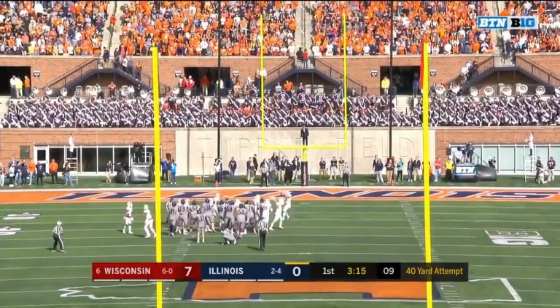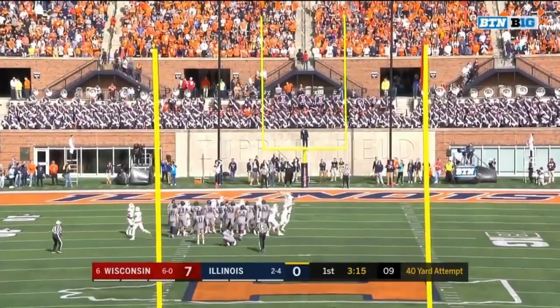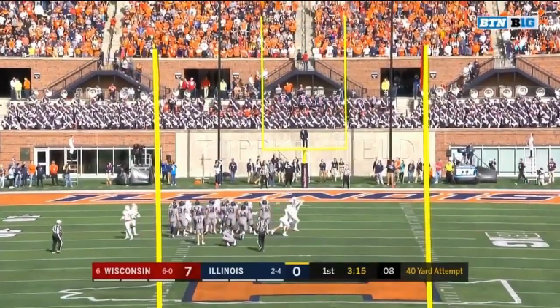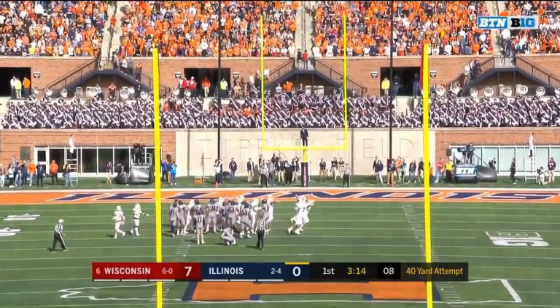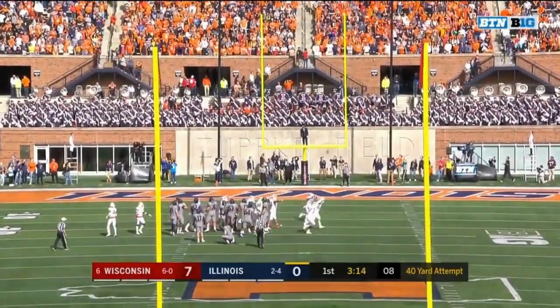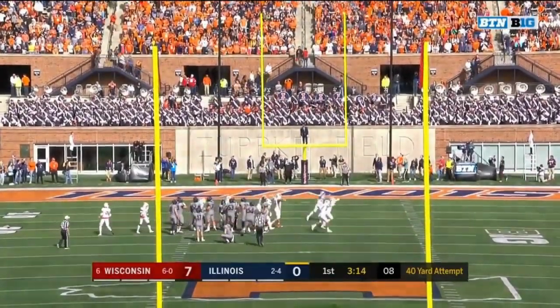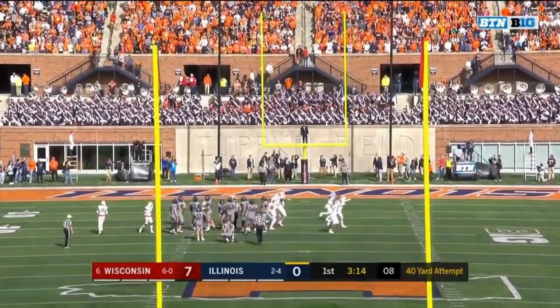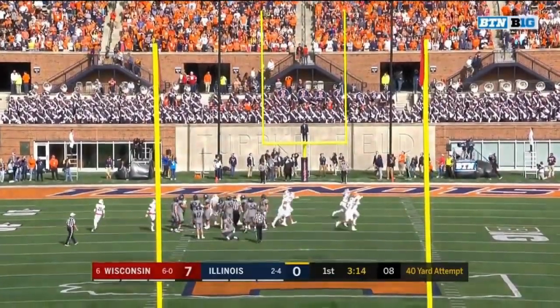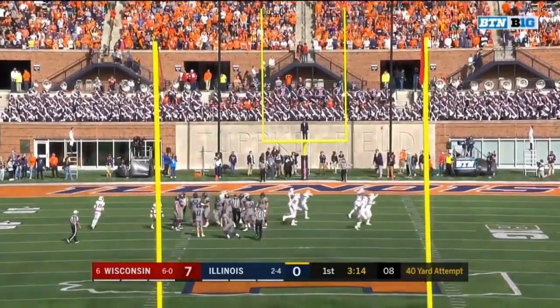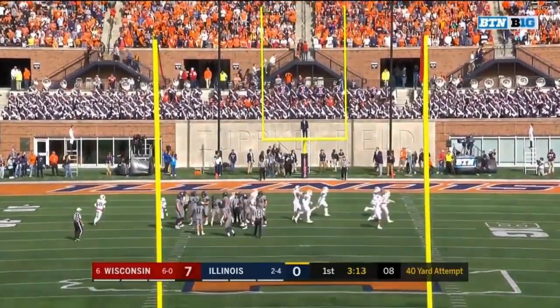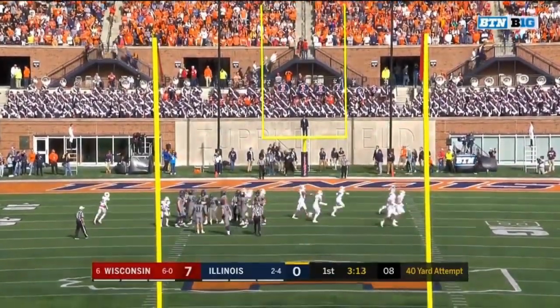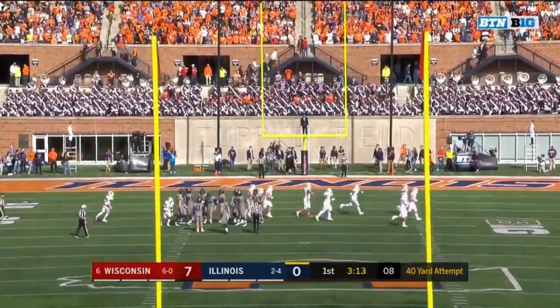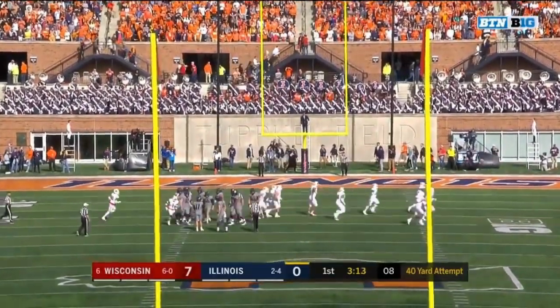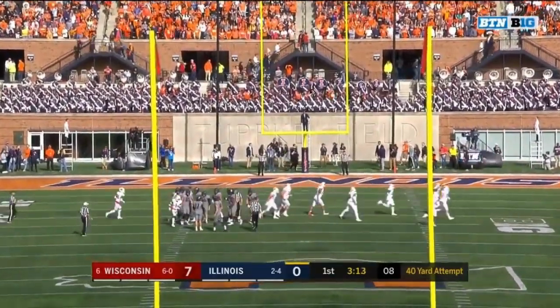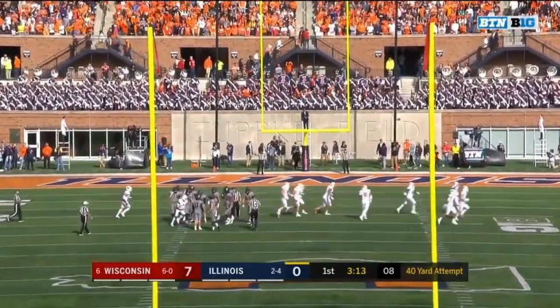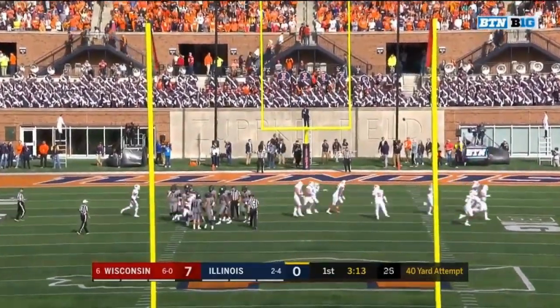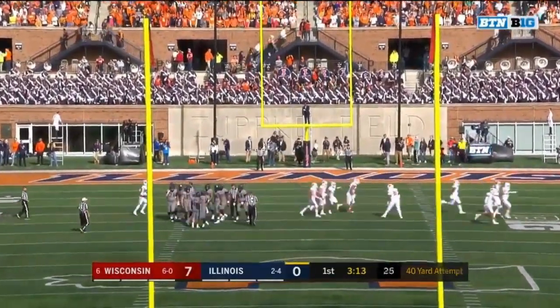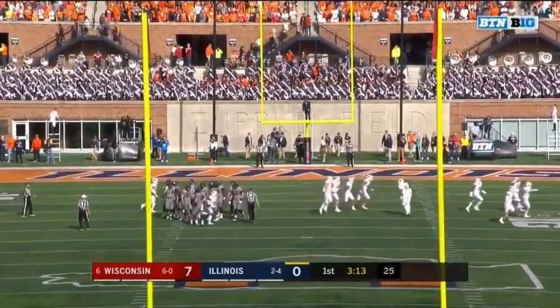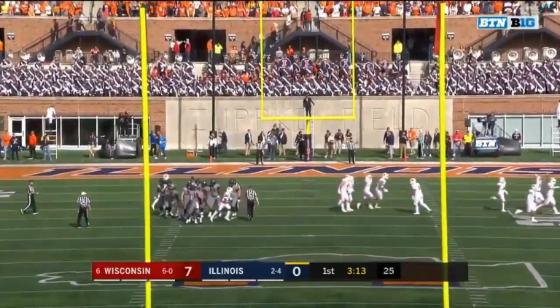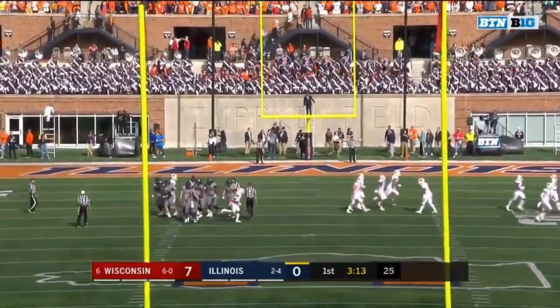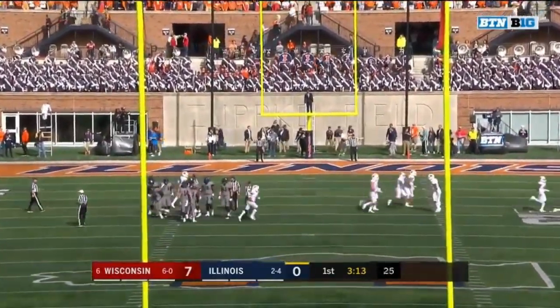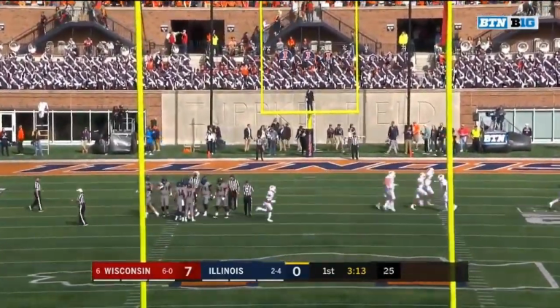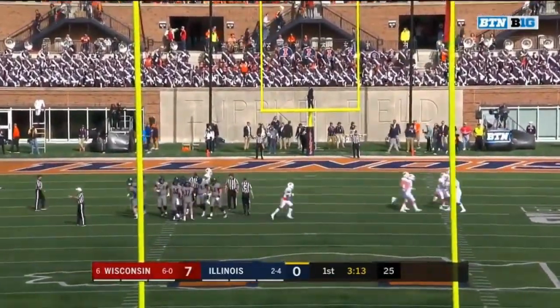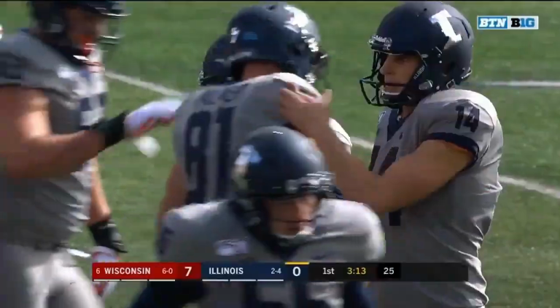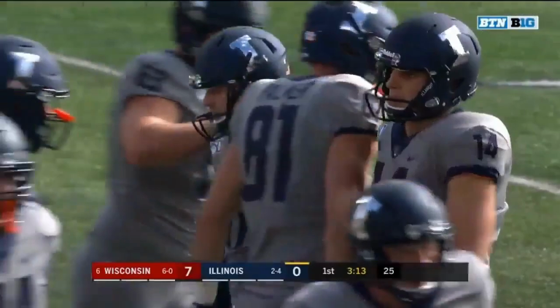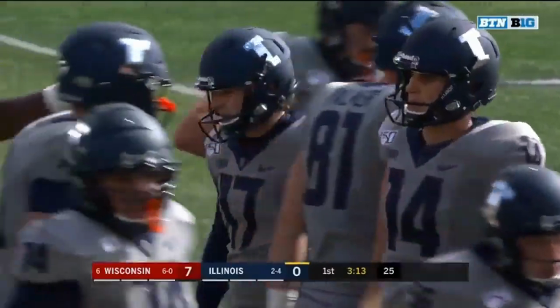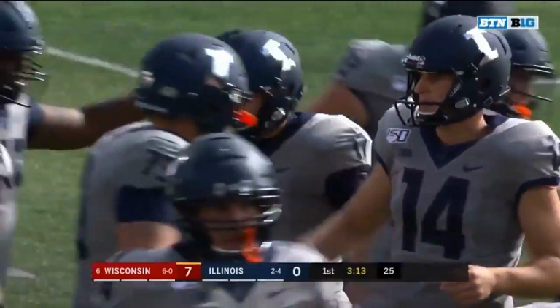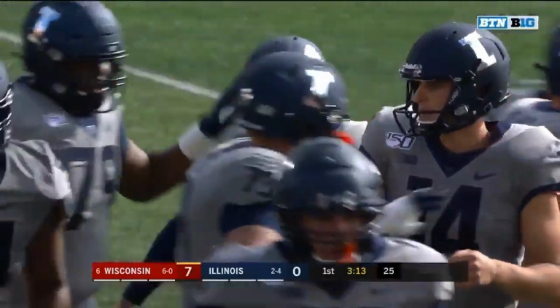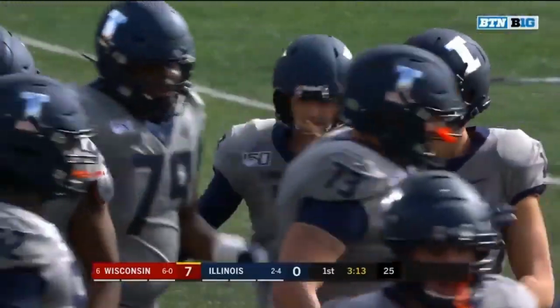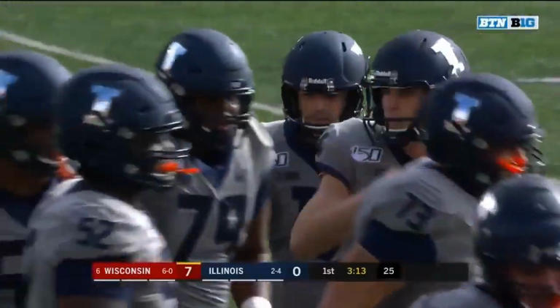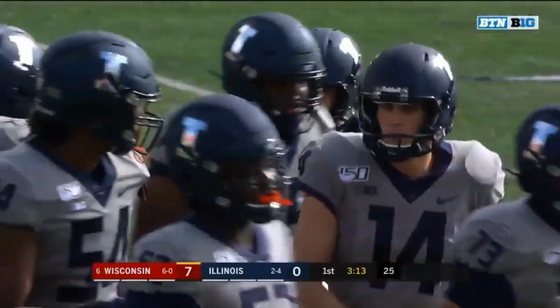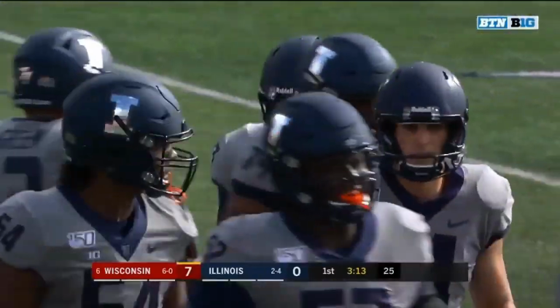And the field goal is no good. Illinois comes up empty.